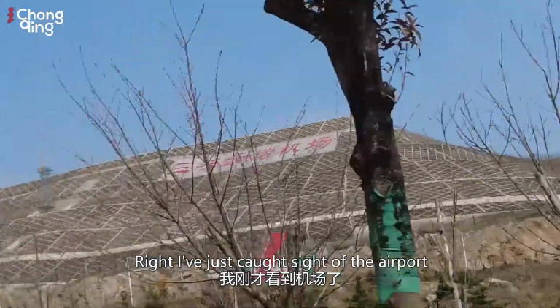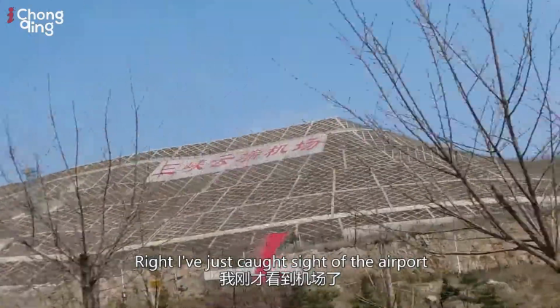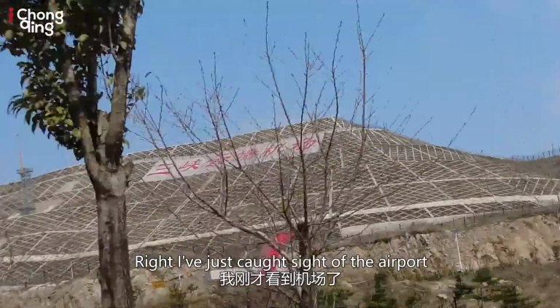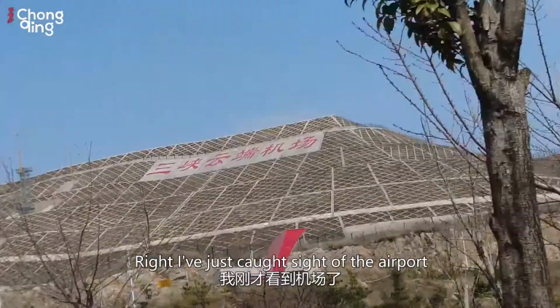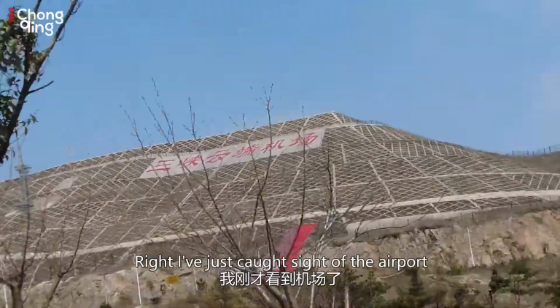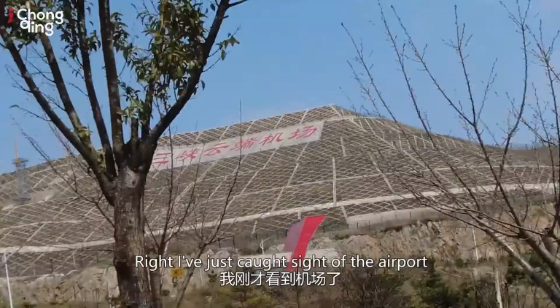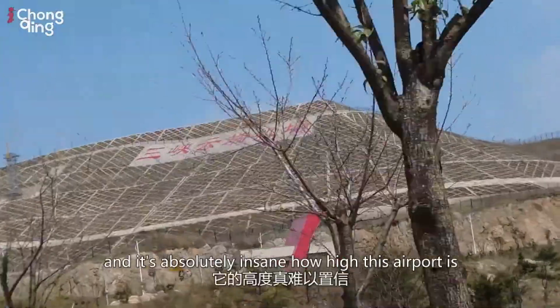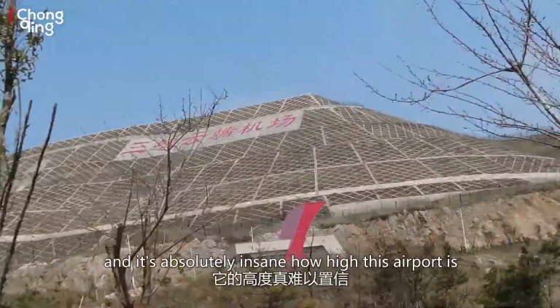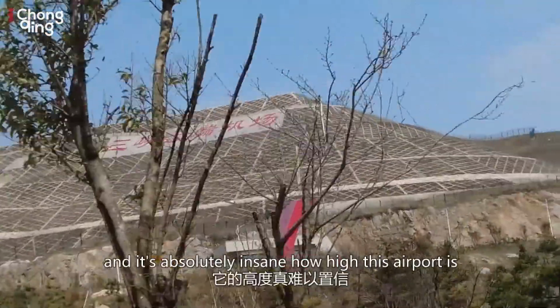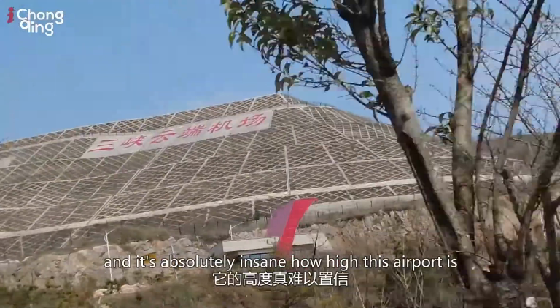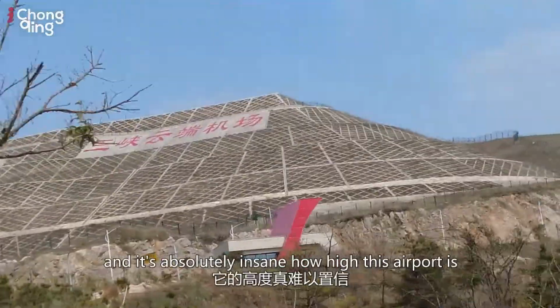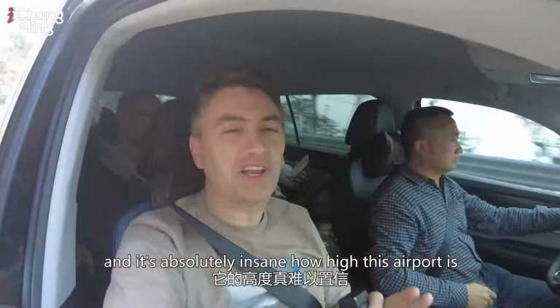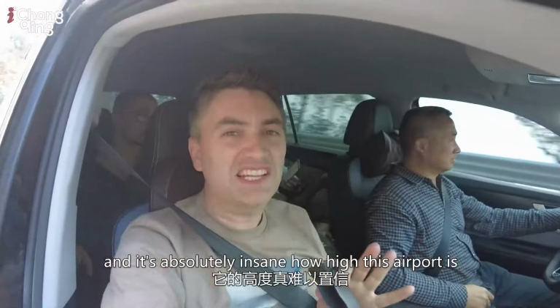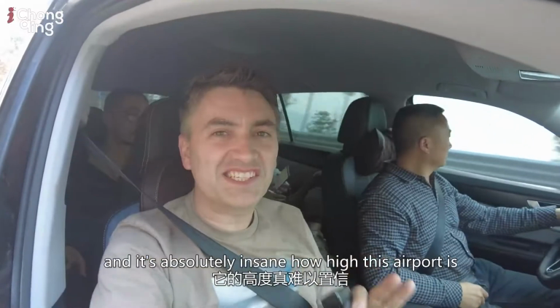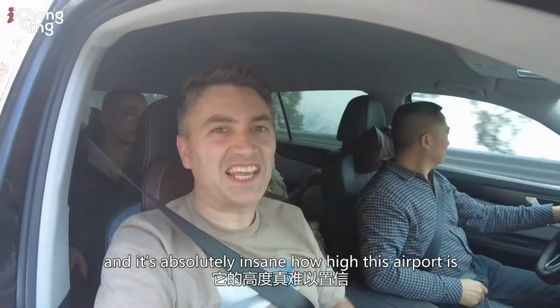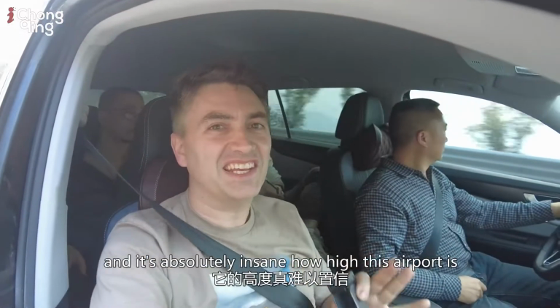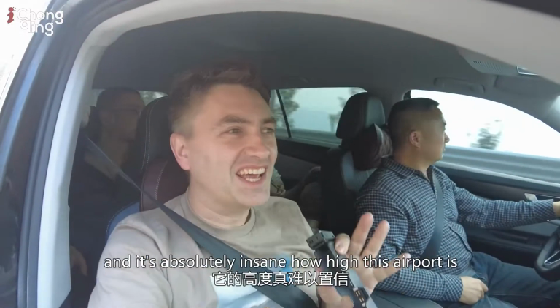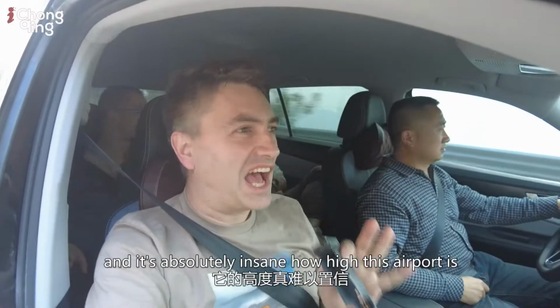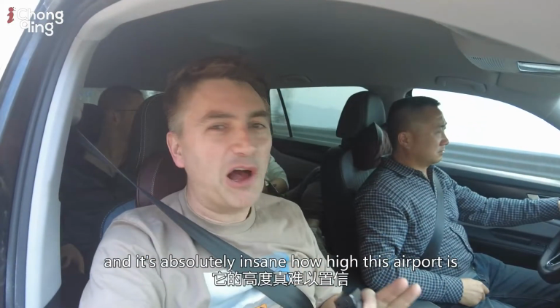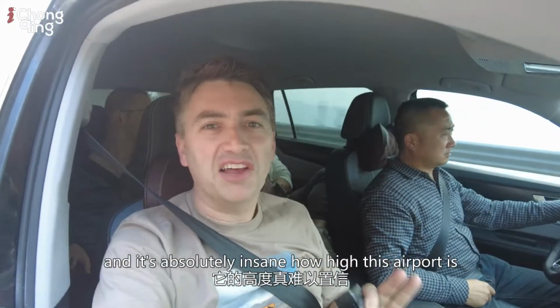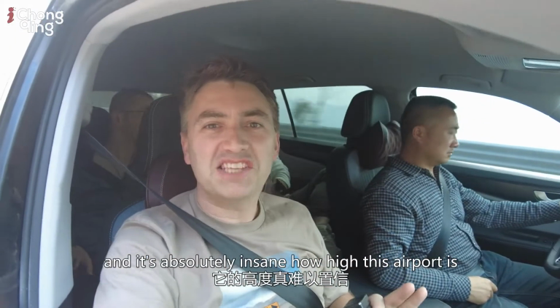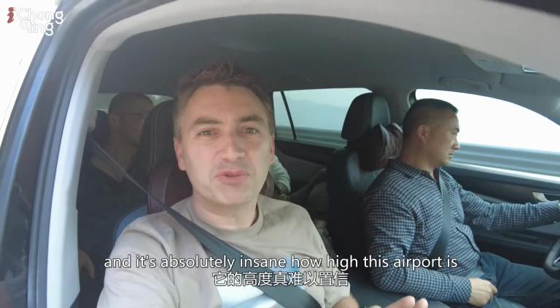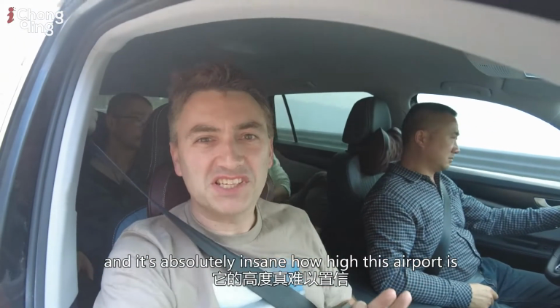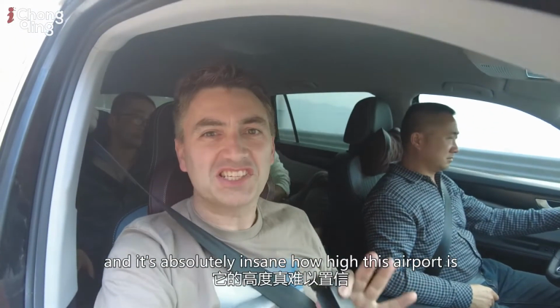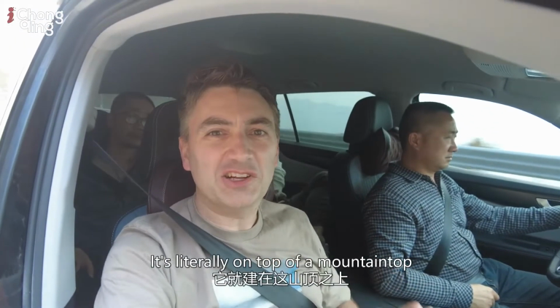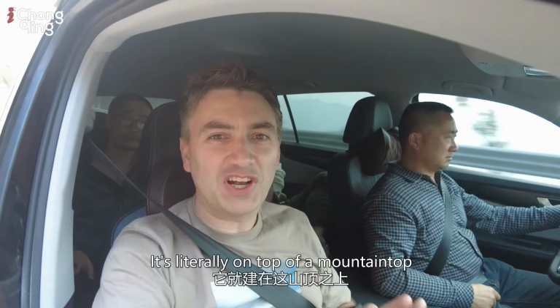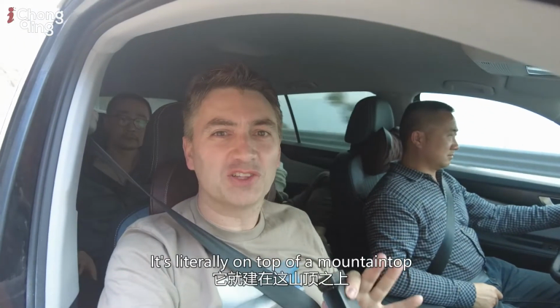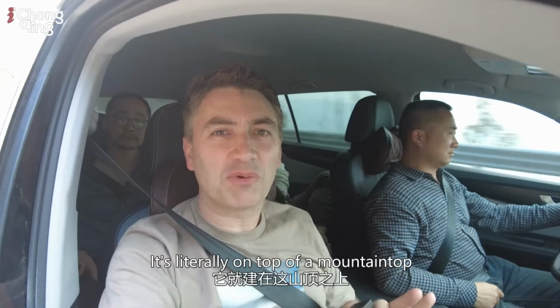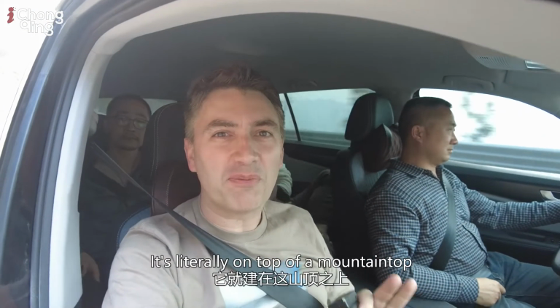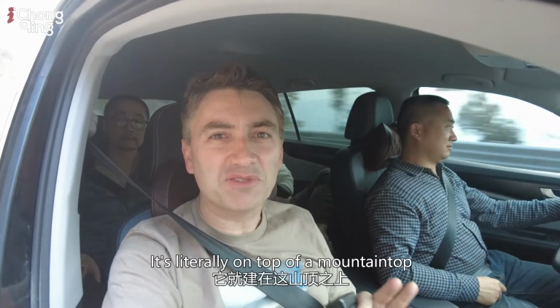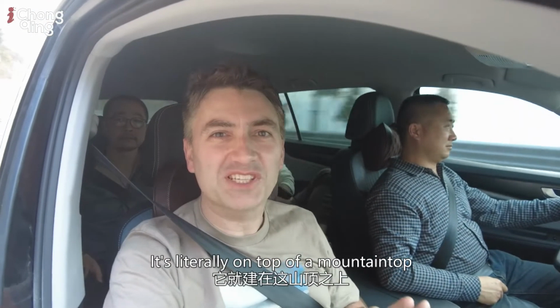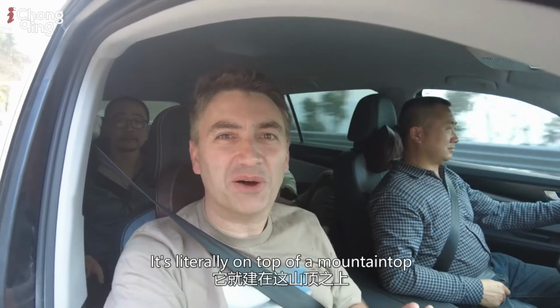I've just caught sight of the airport and it's absolutely insane how high this airport is. It's literally on top of a mountain top.